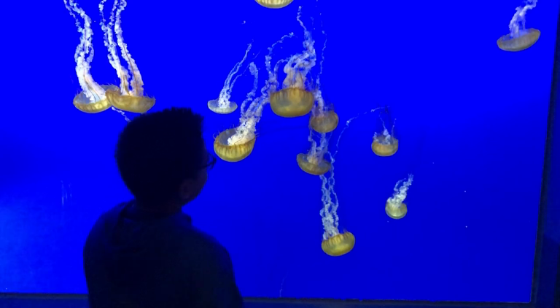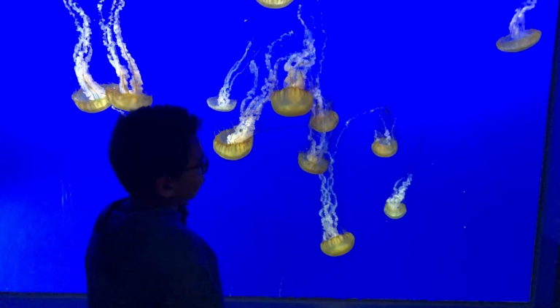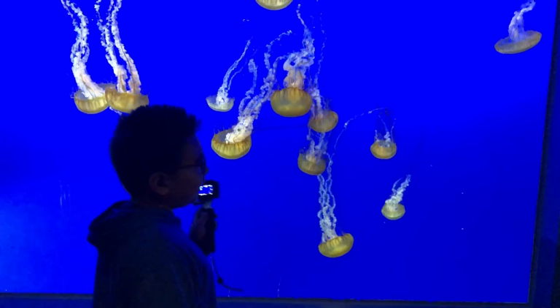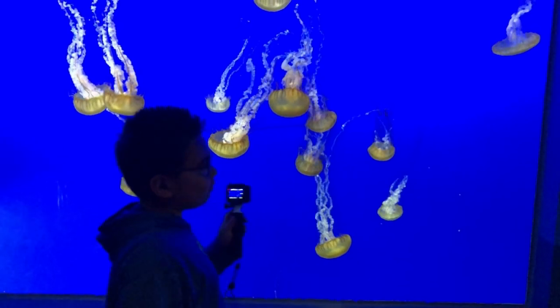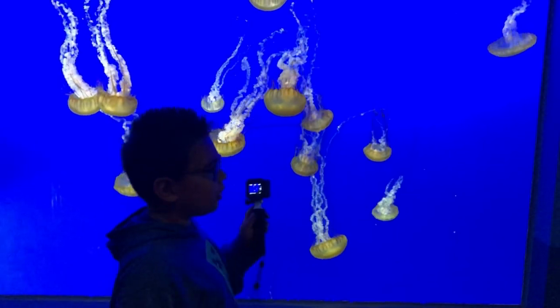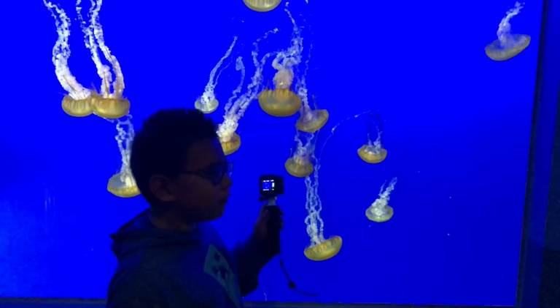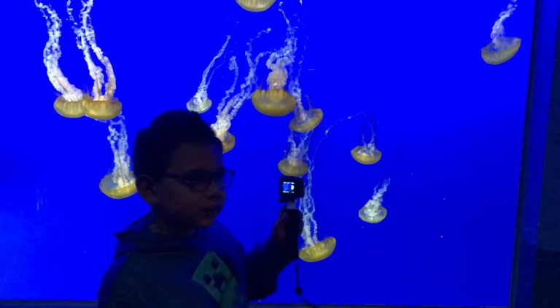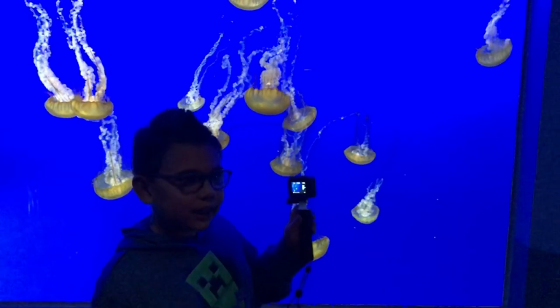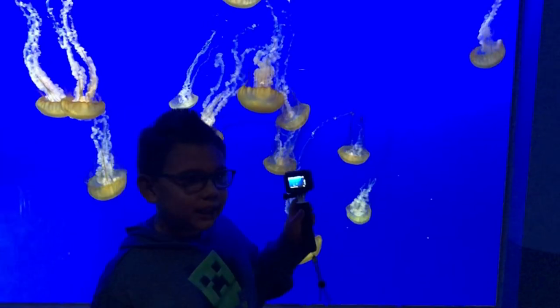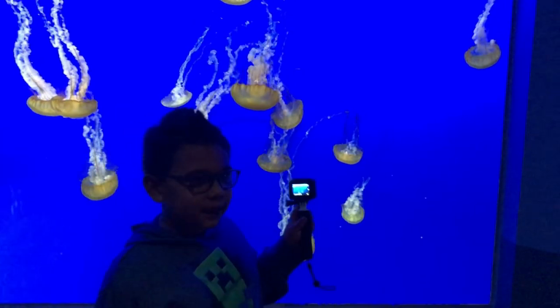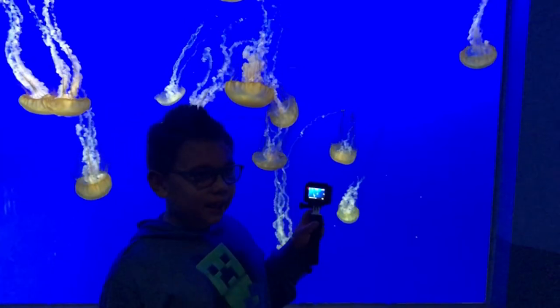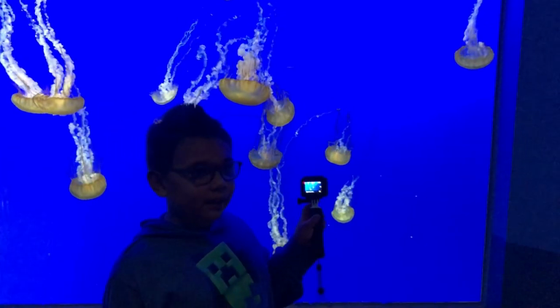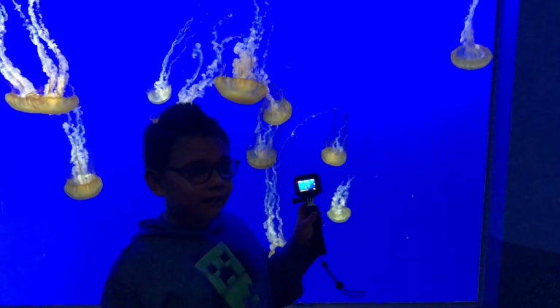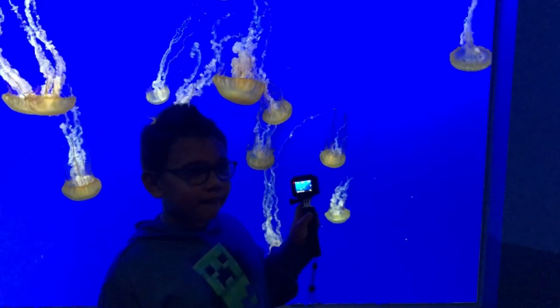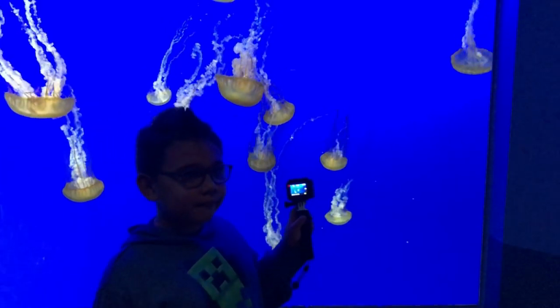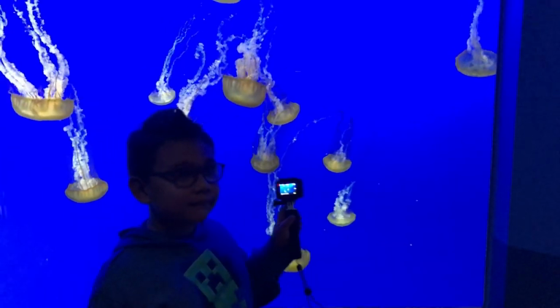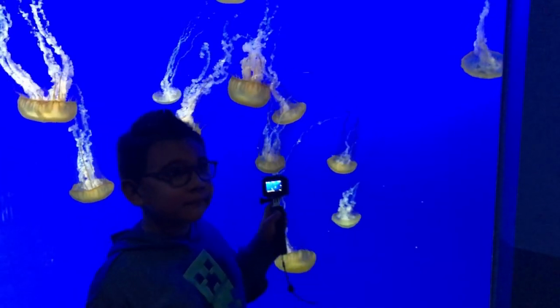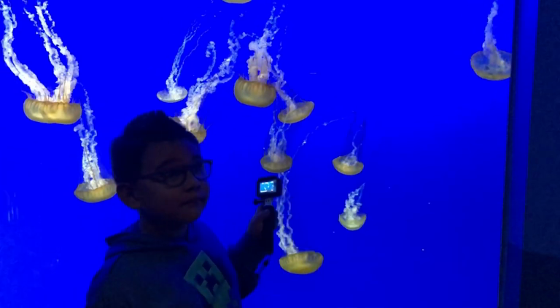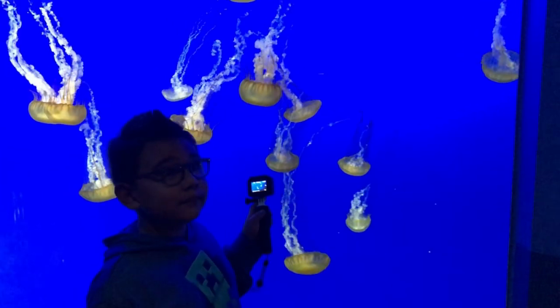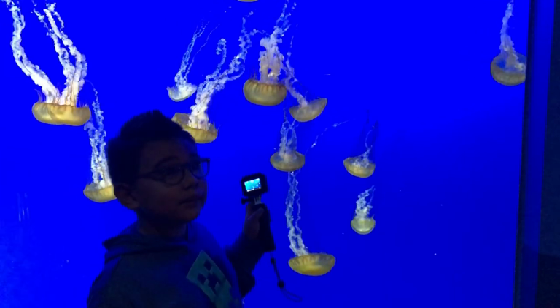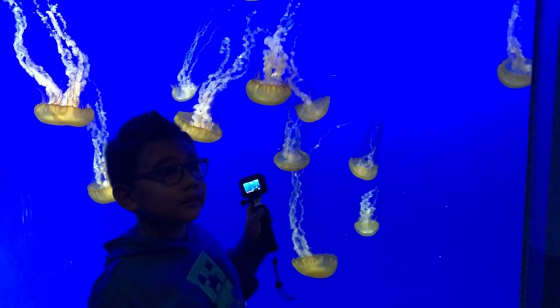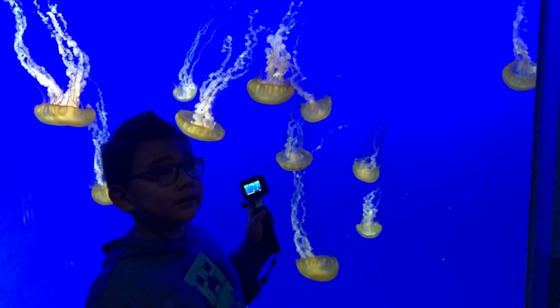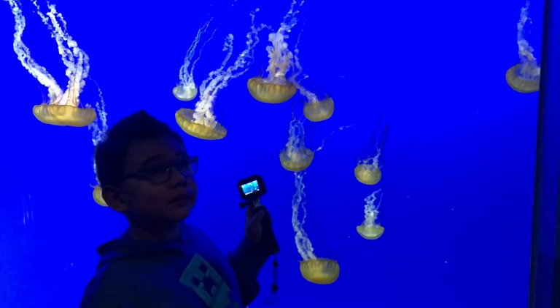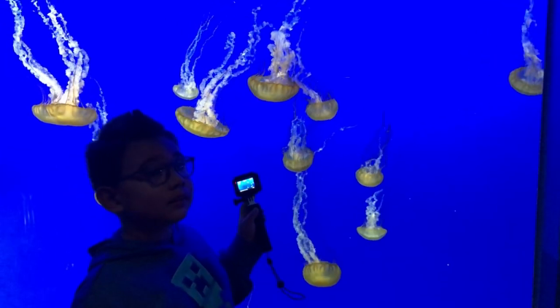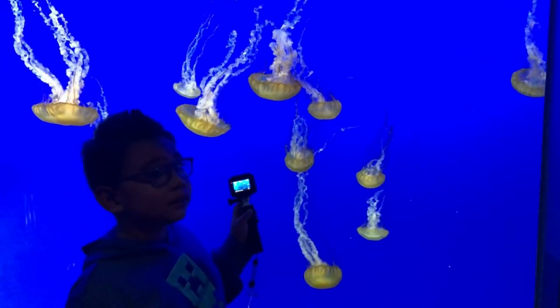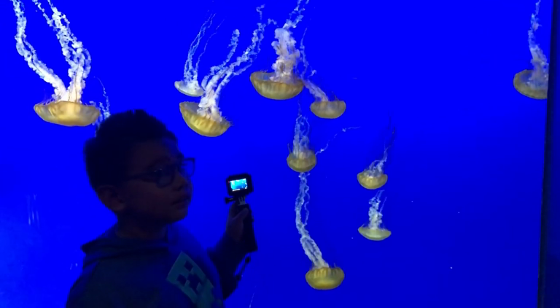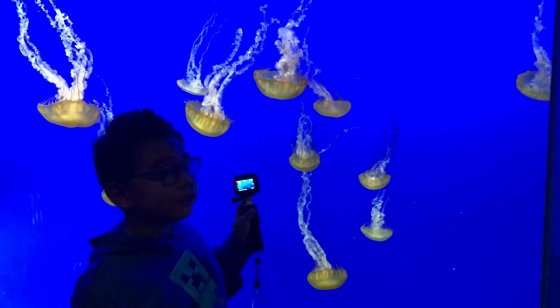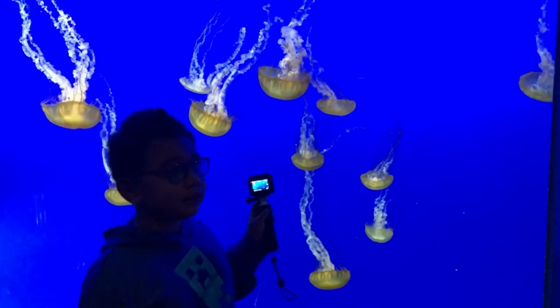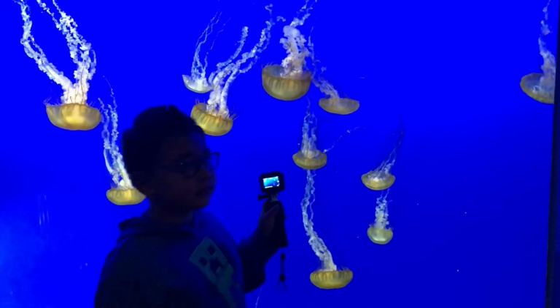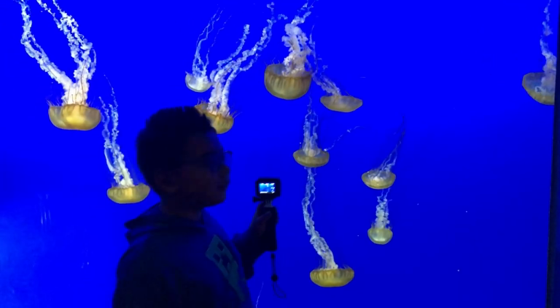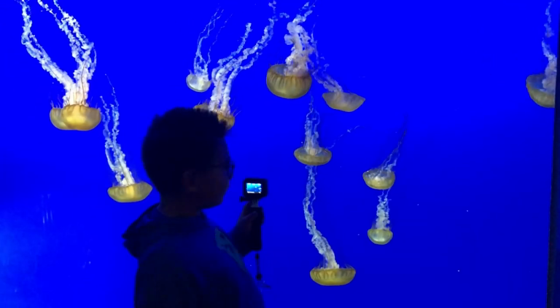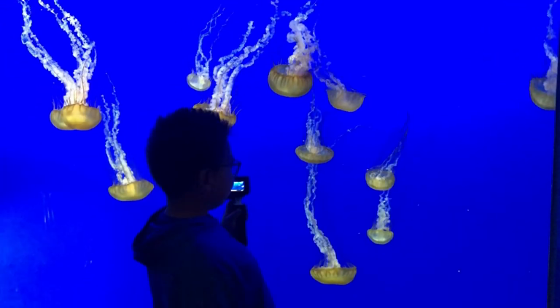Do you have cone jellies here? I don't know. I've never been here, just like you.